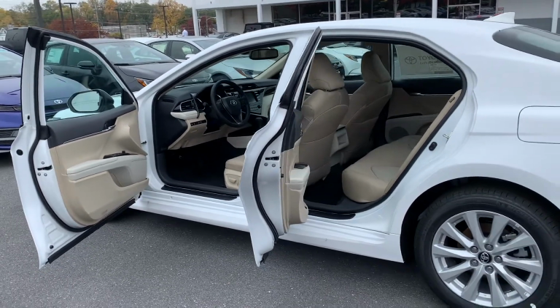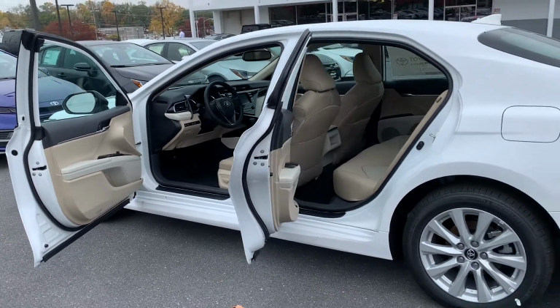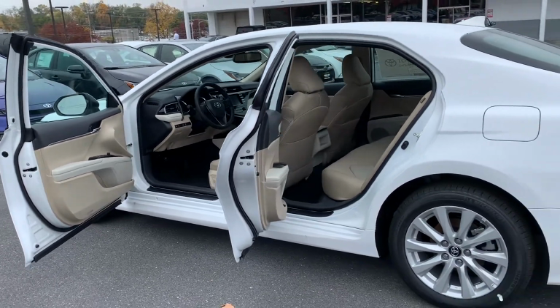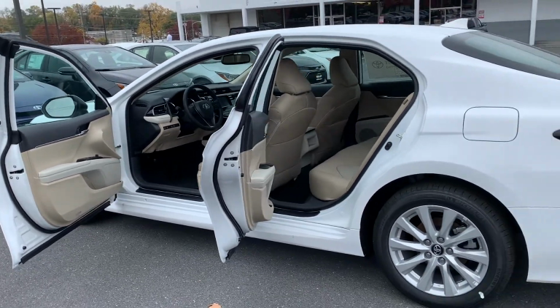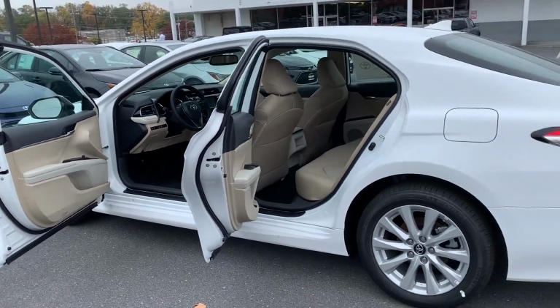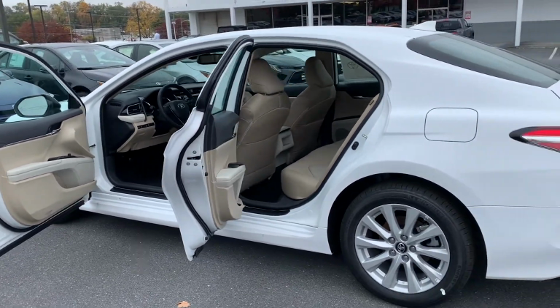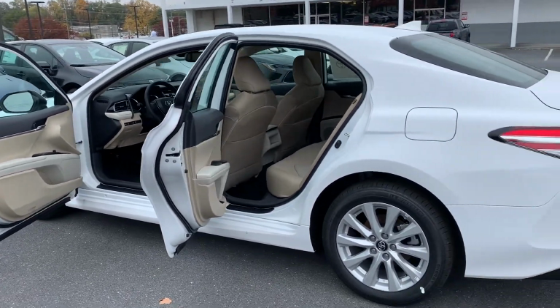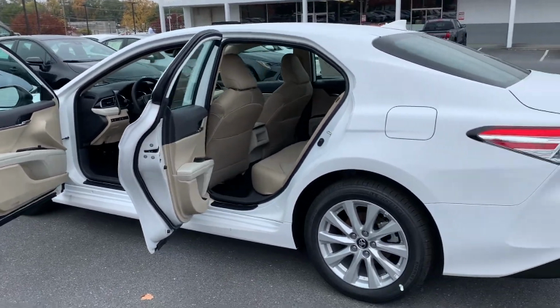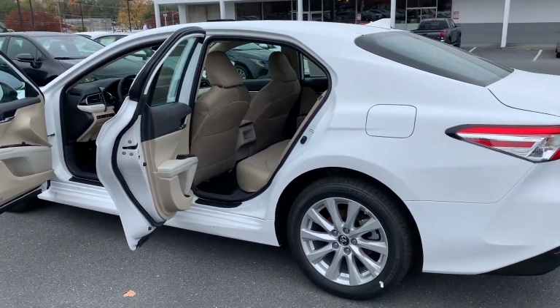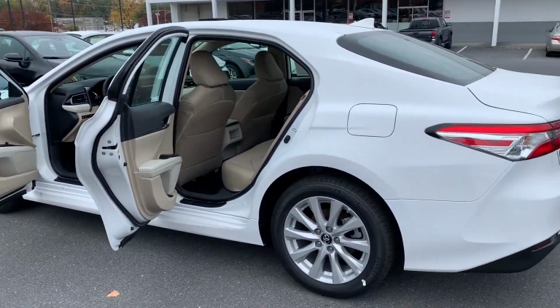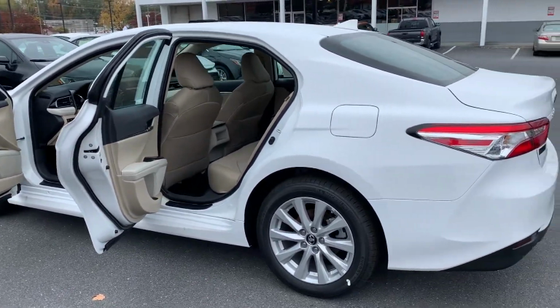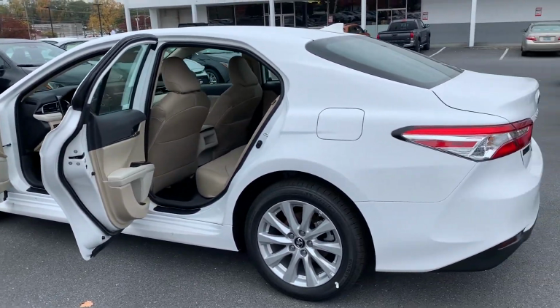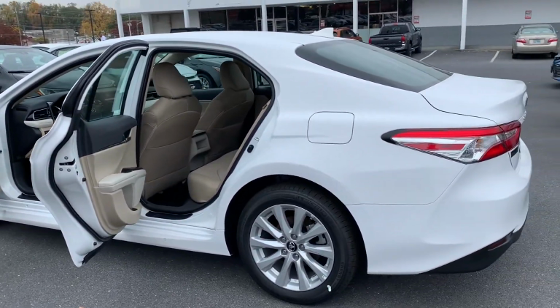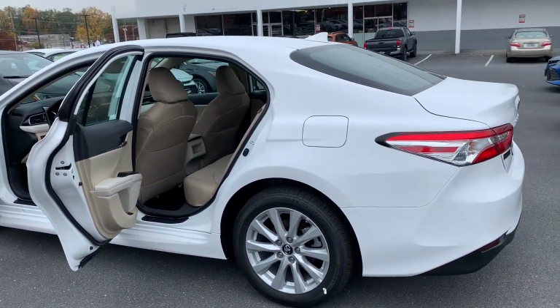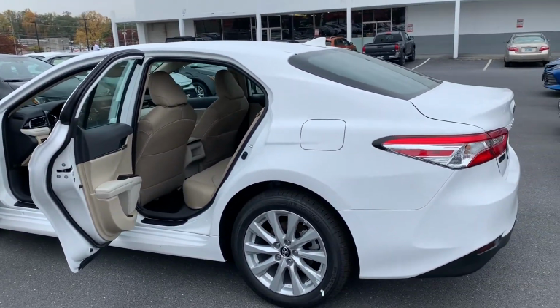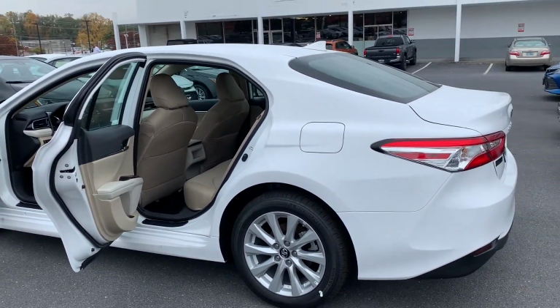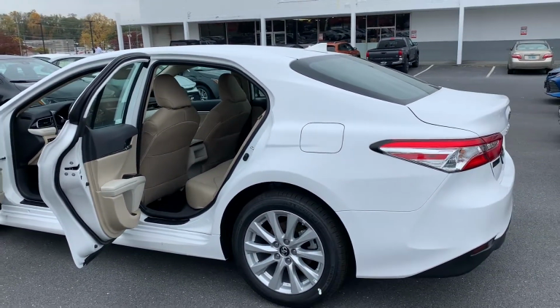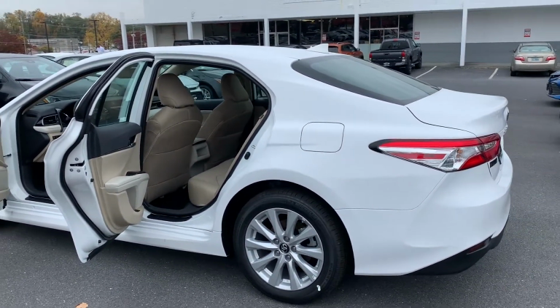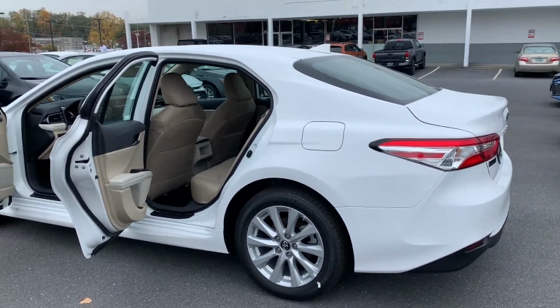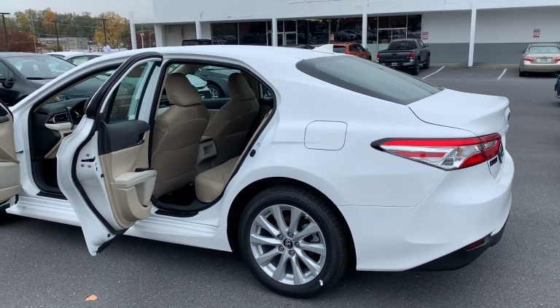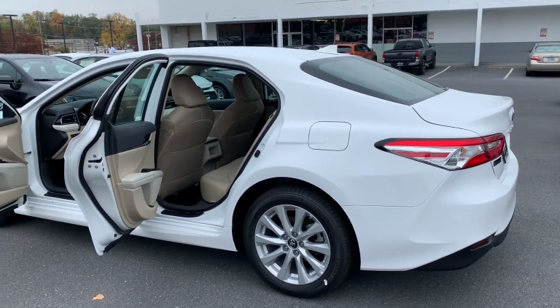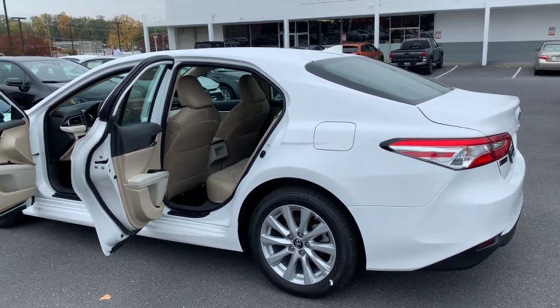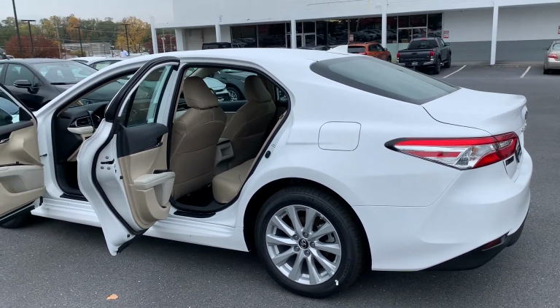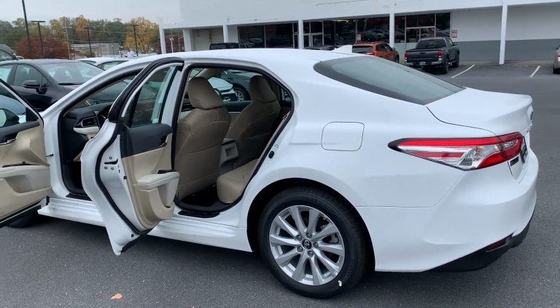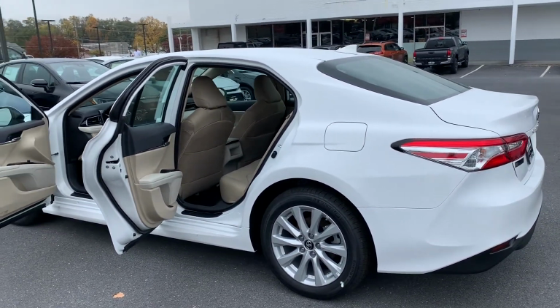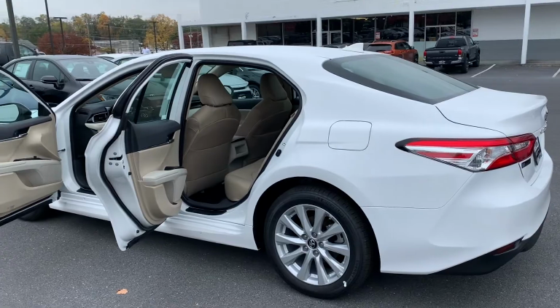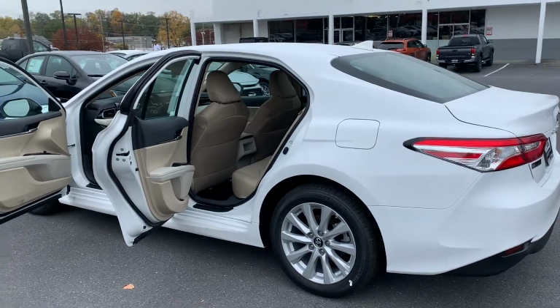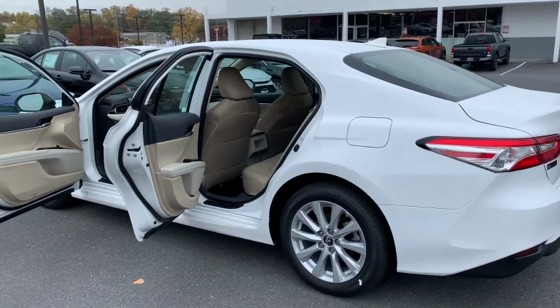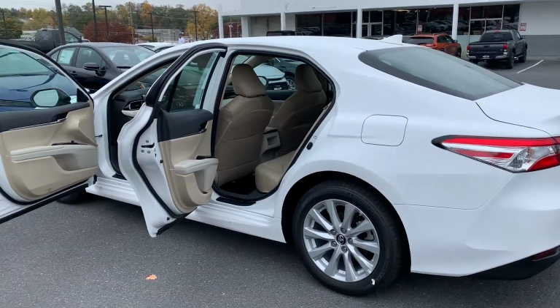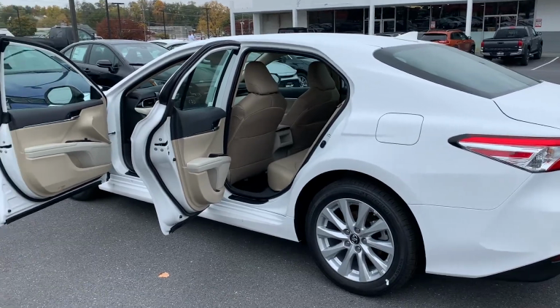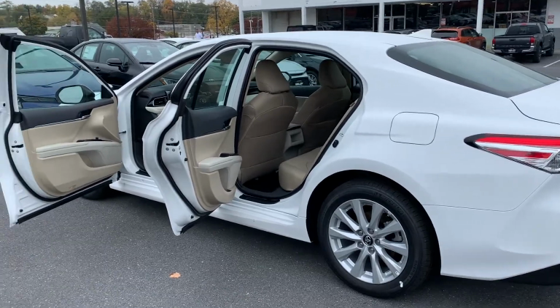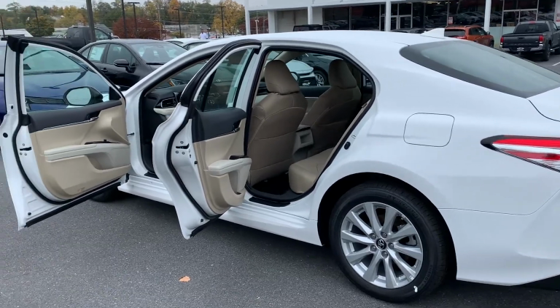Please come on down to Molloy Toyota here in Winchester, Virginia, and make it Molloy. Thank you.